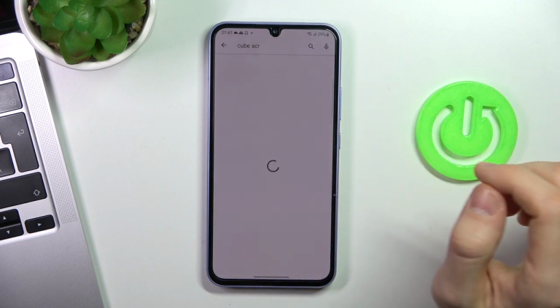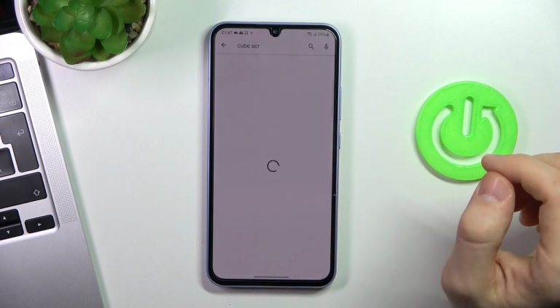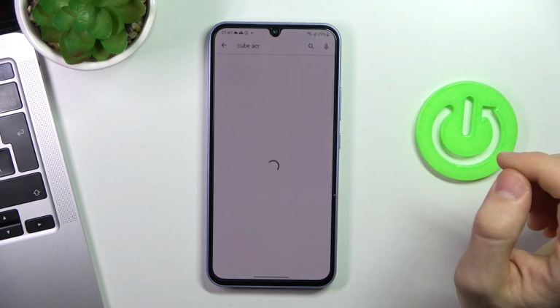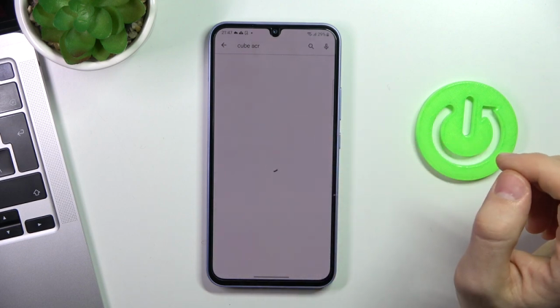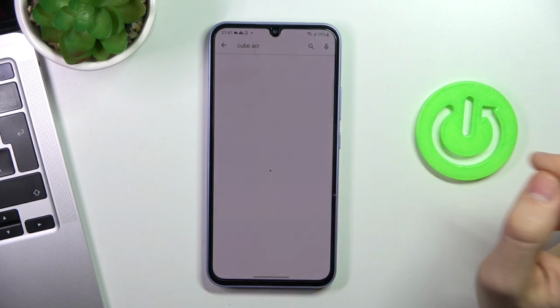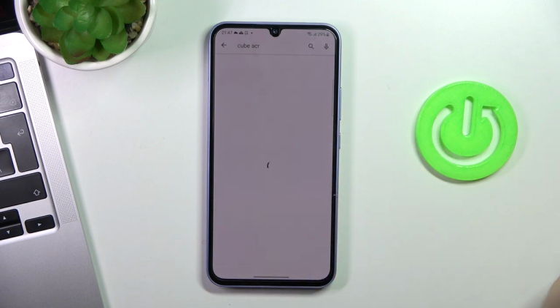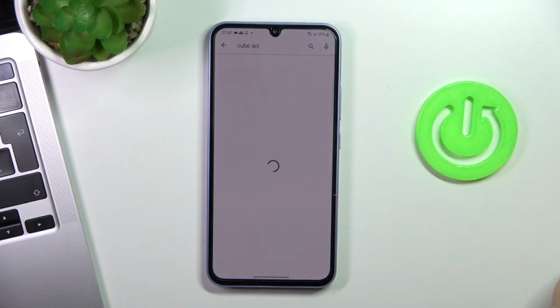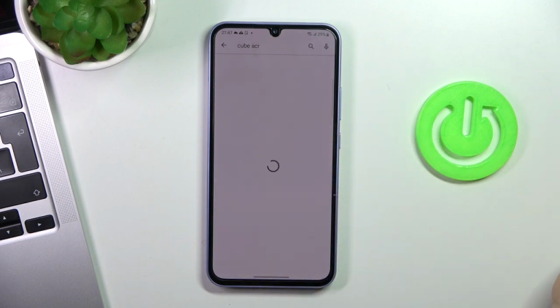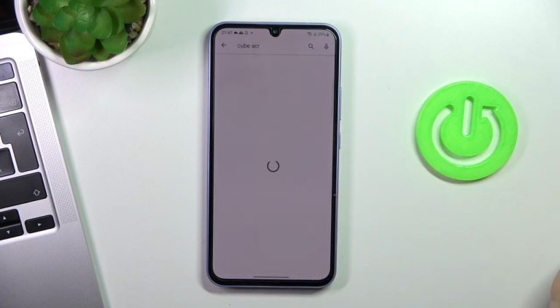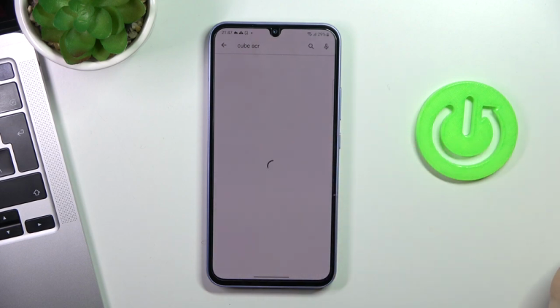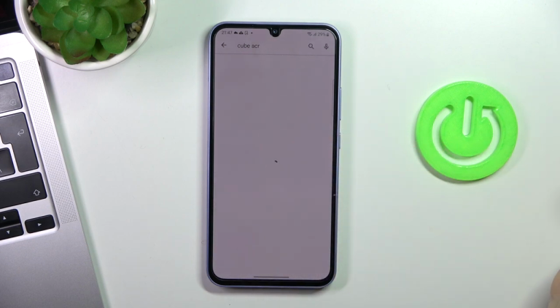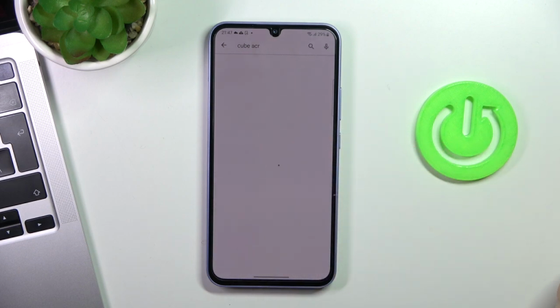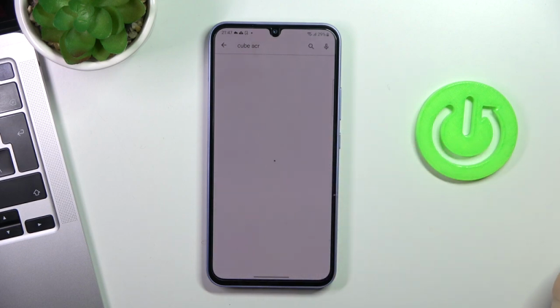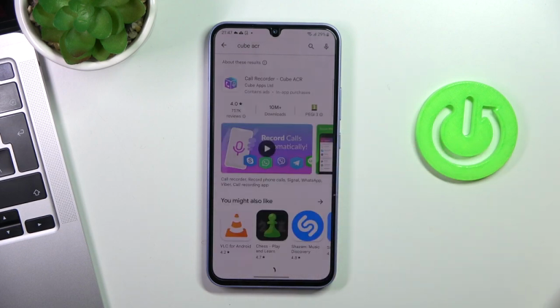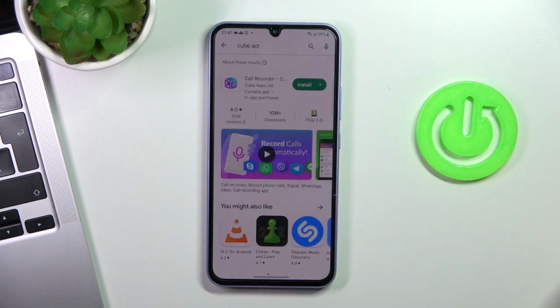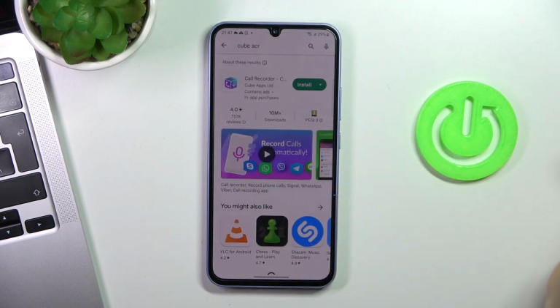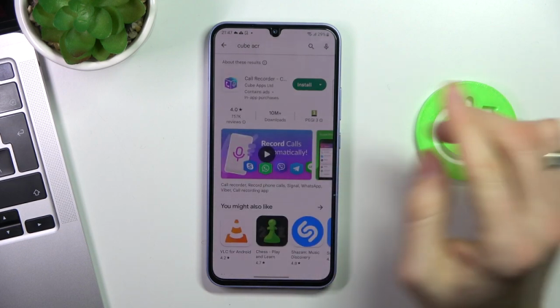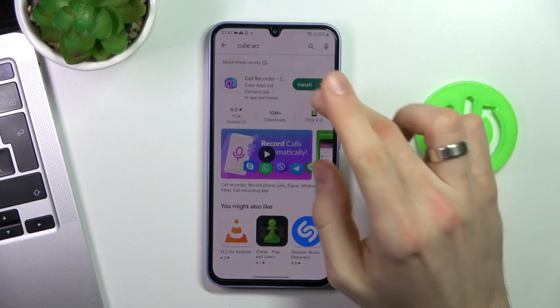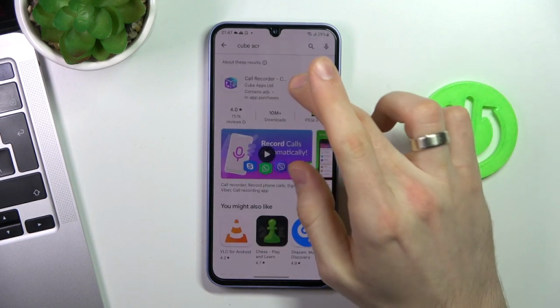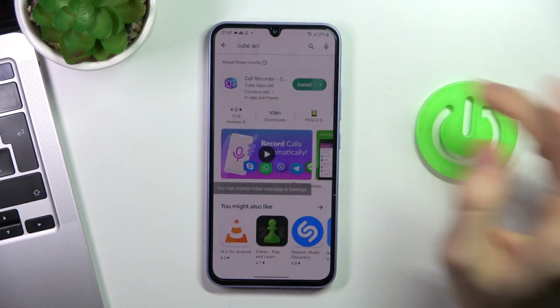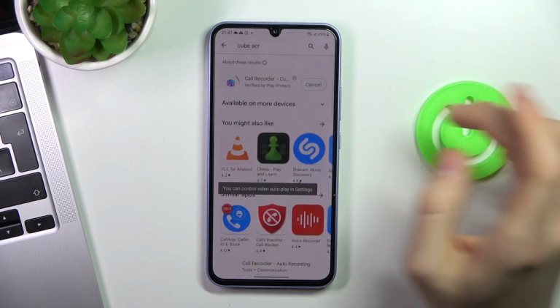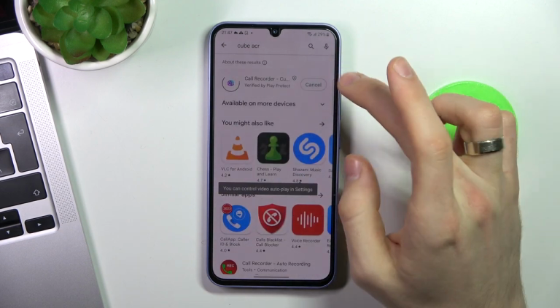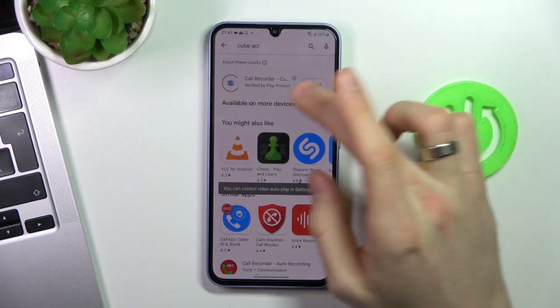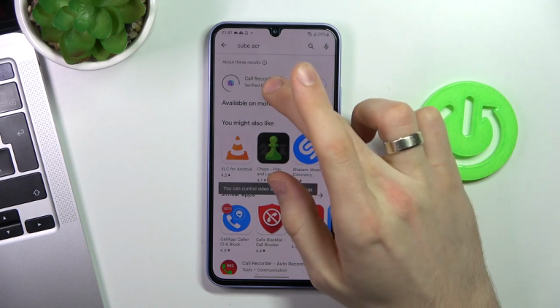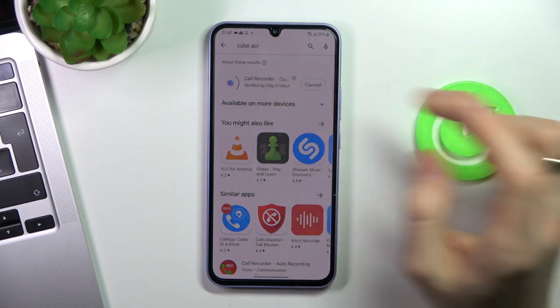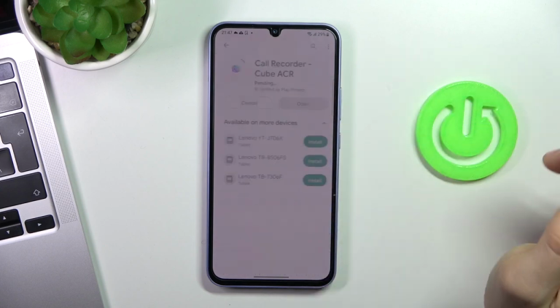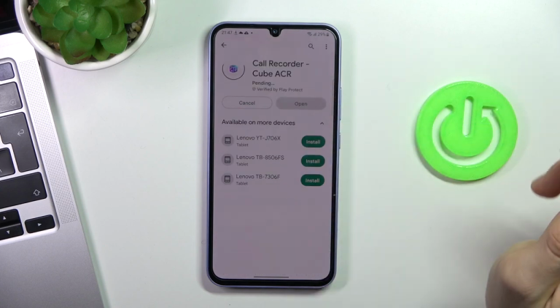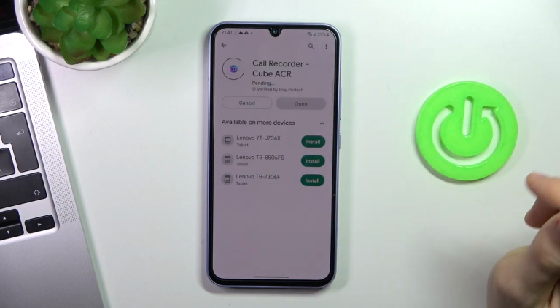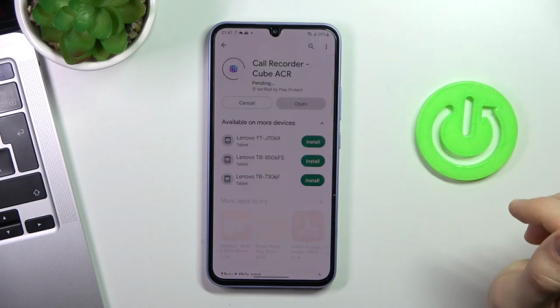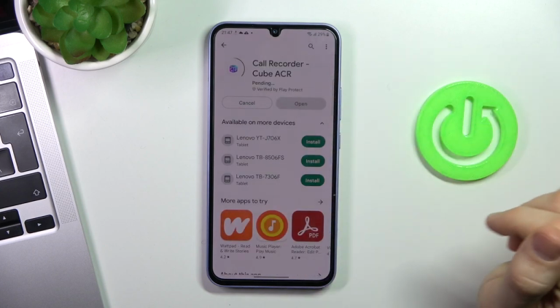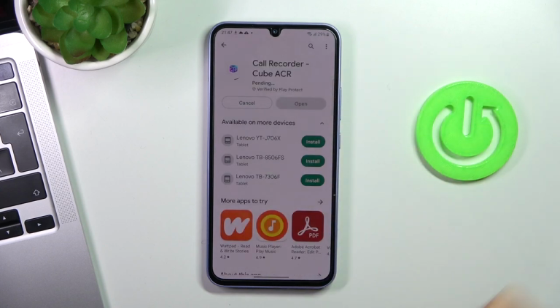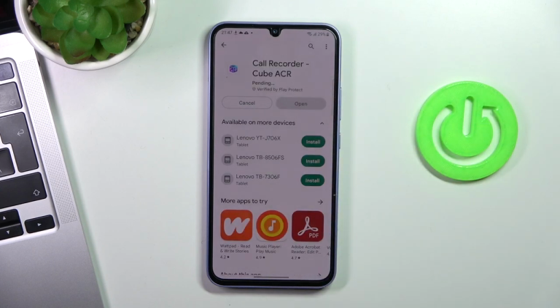So, open the Play Store, find any third-party application — for example, Cube ACR.